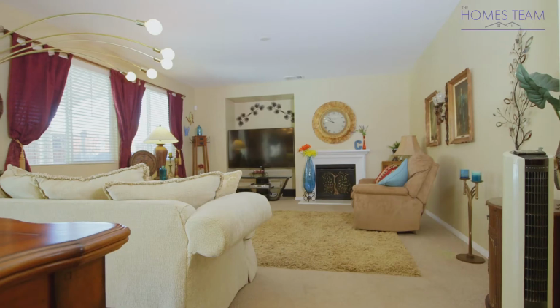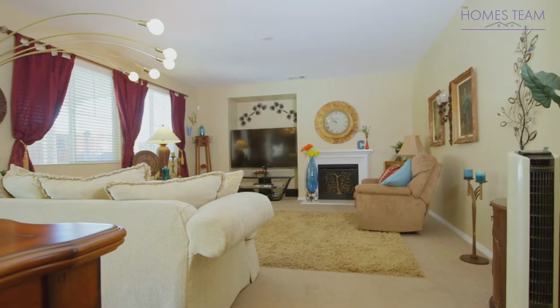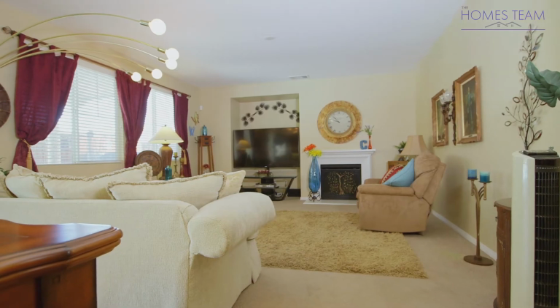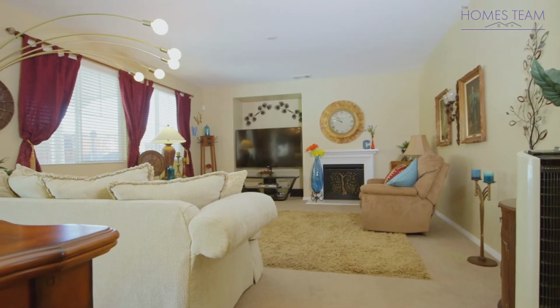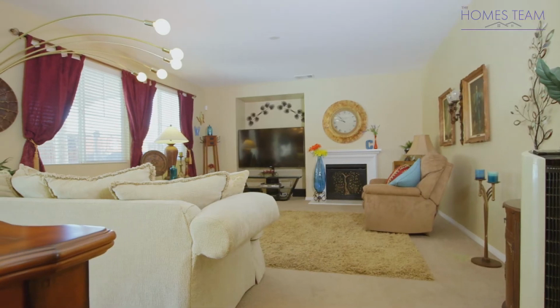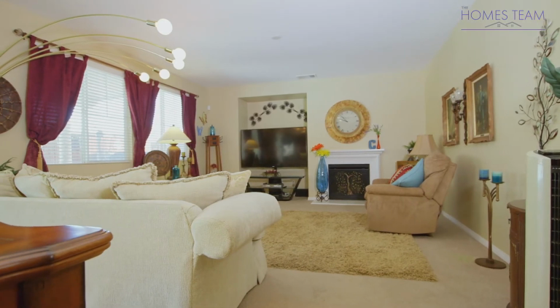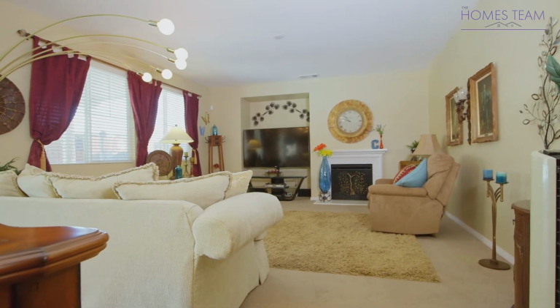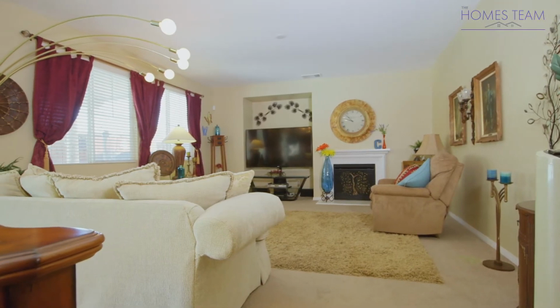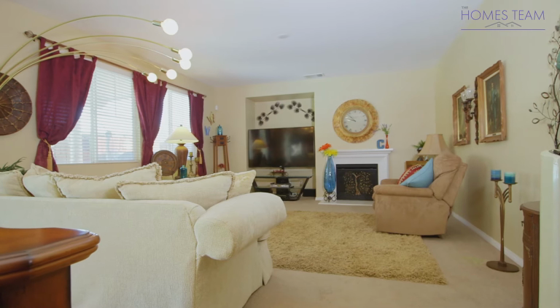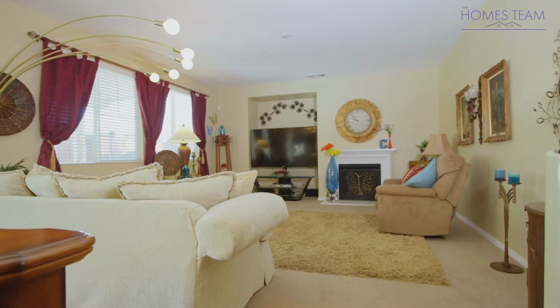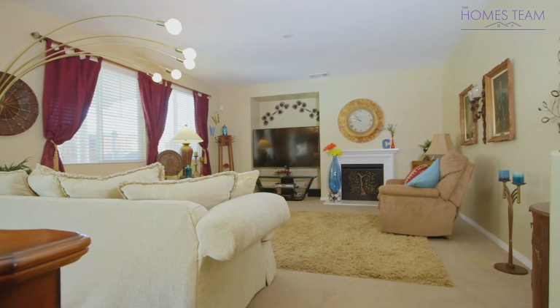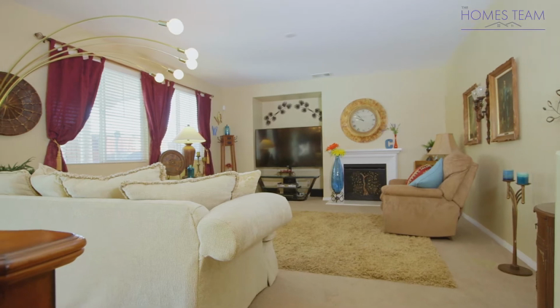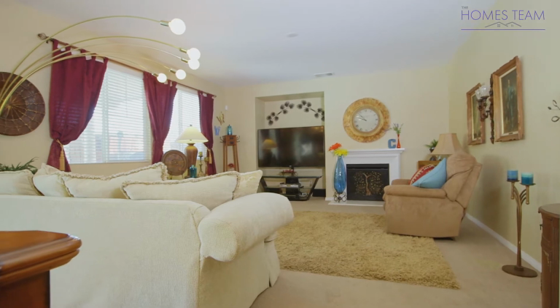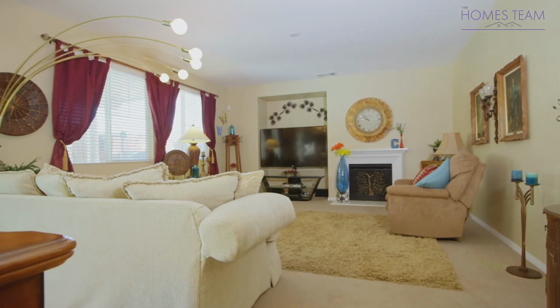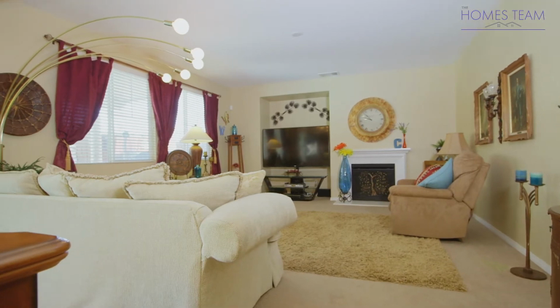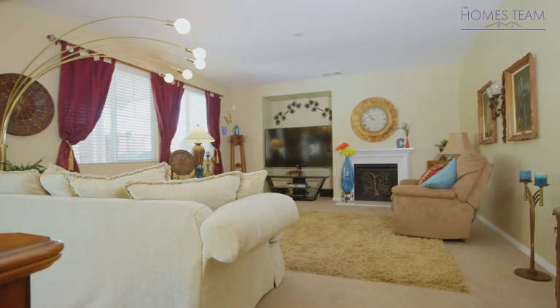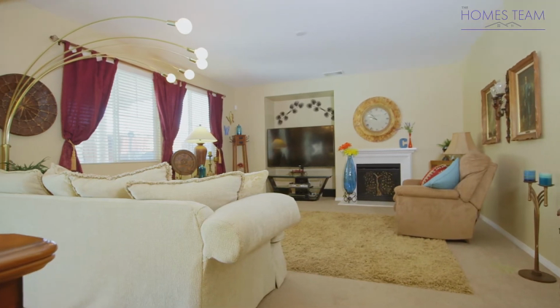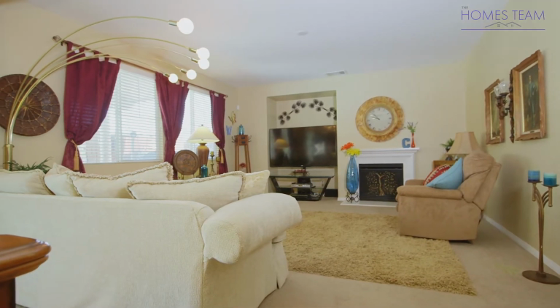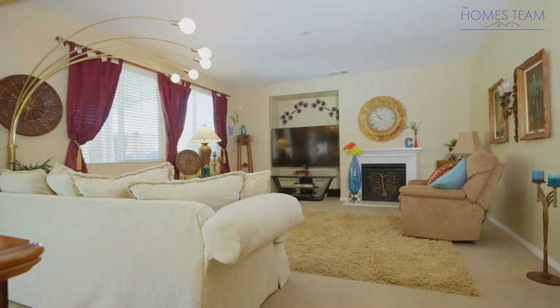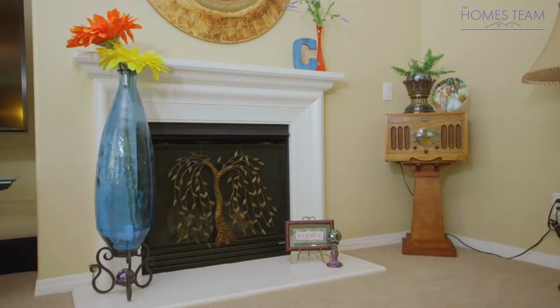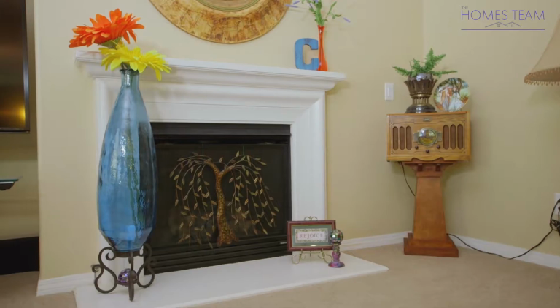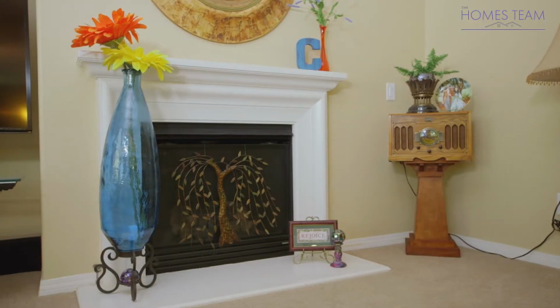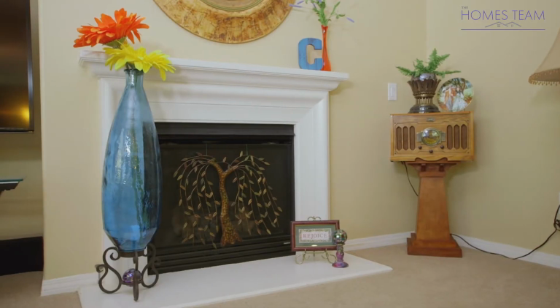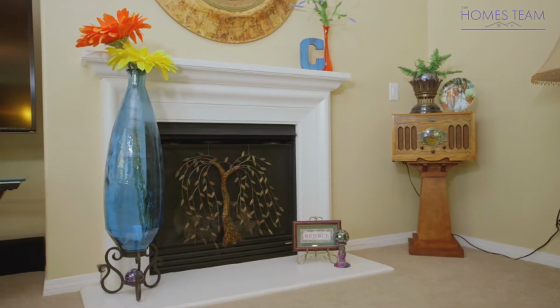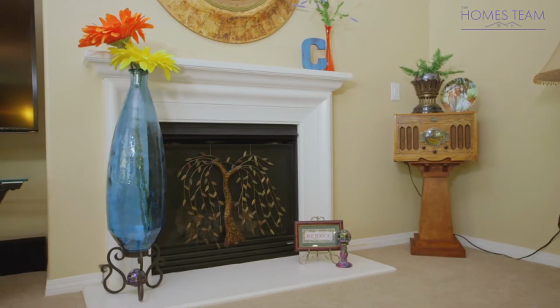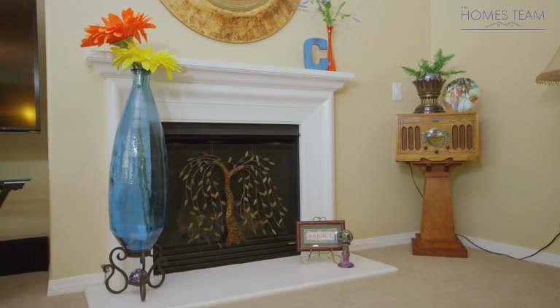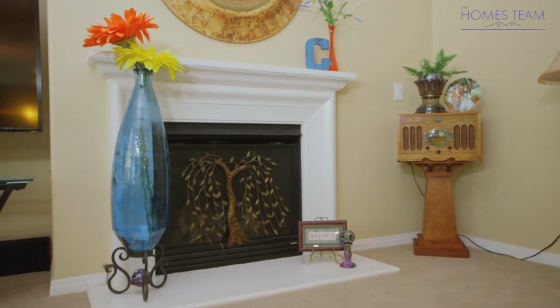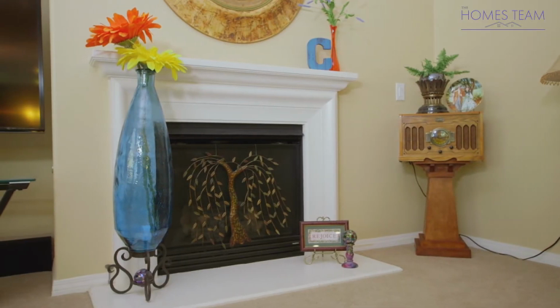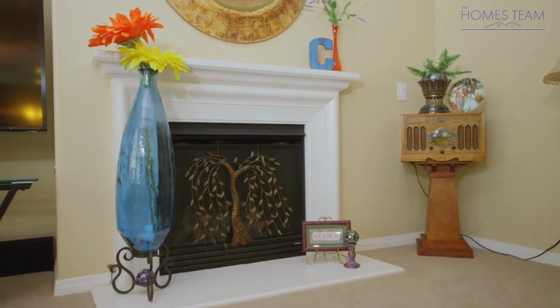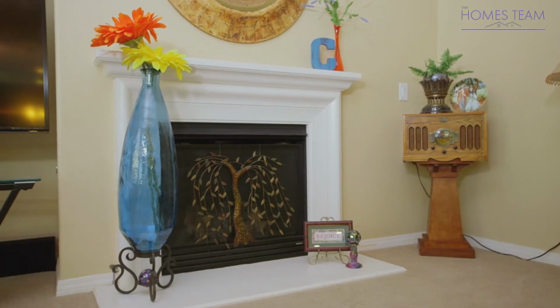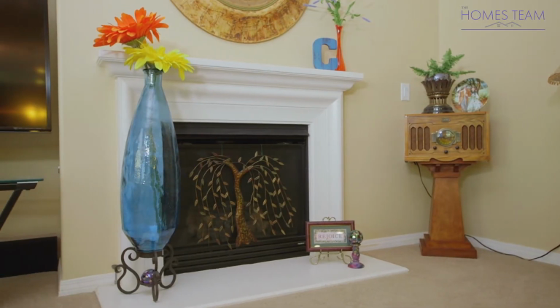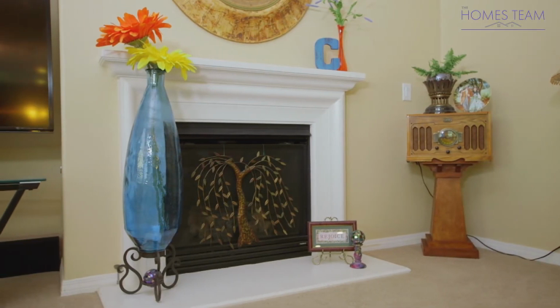Just off of the kitchen you will find the living room, which features neutral paint, a nice fireplace, and a built-in entertainment space.